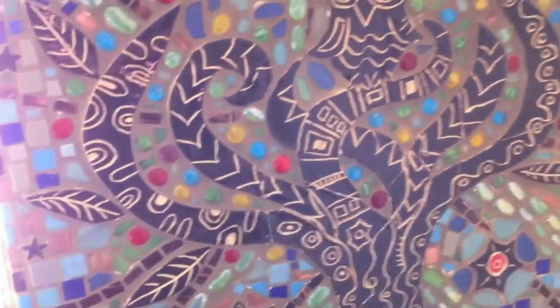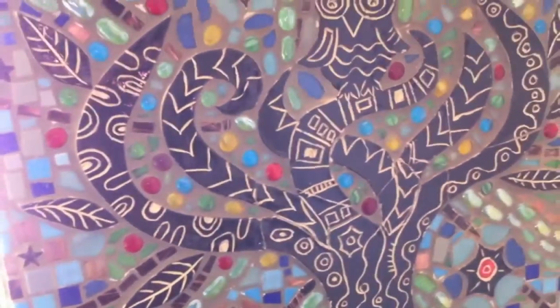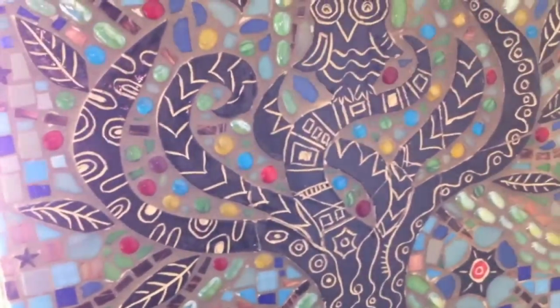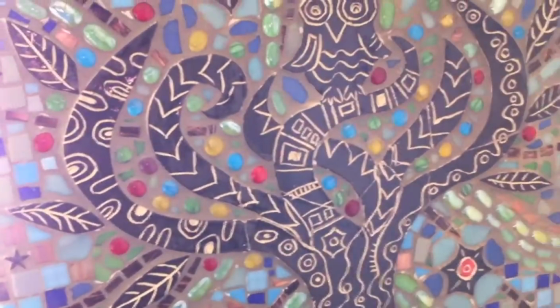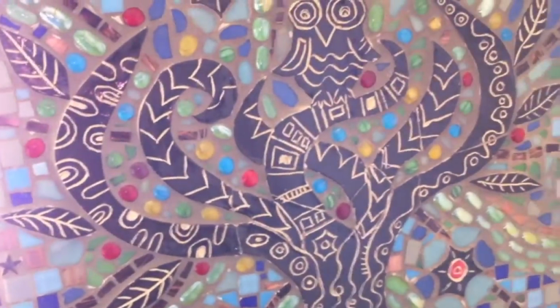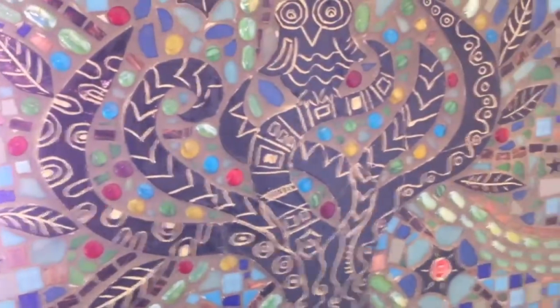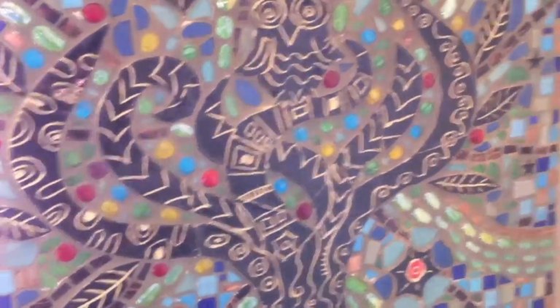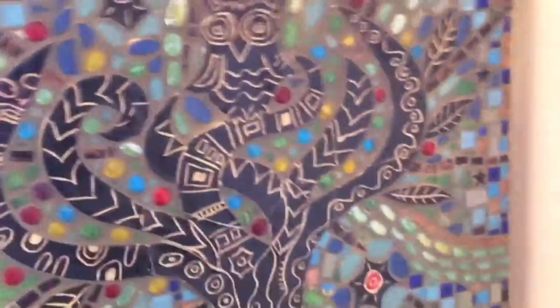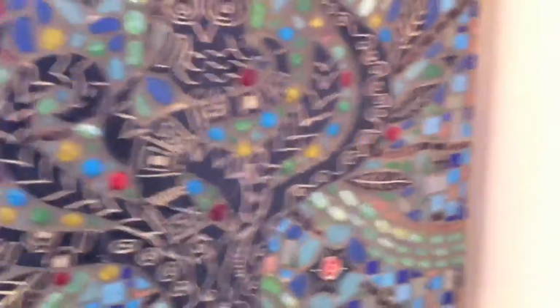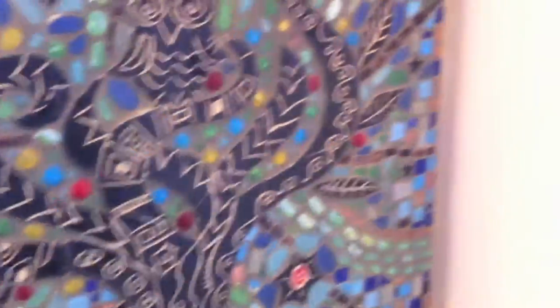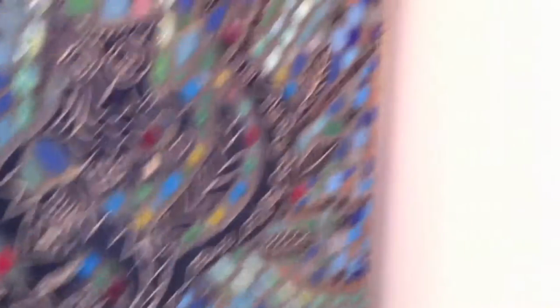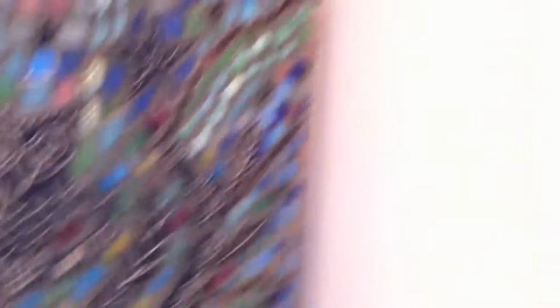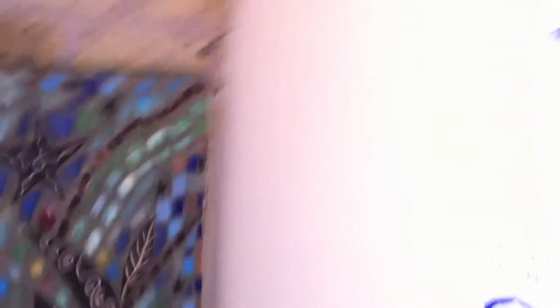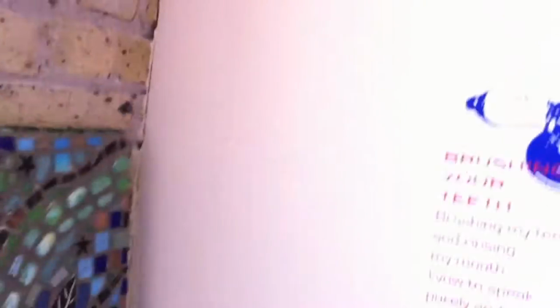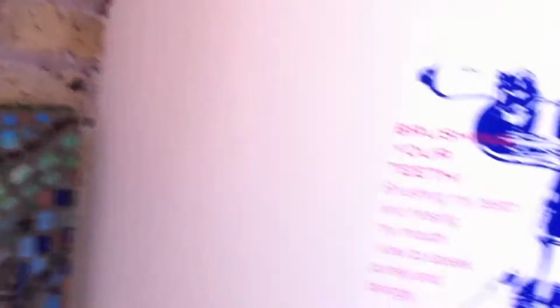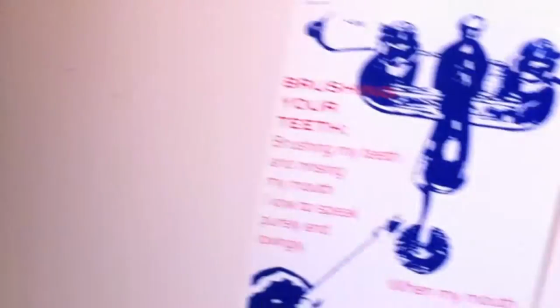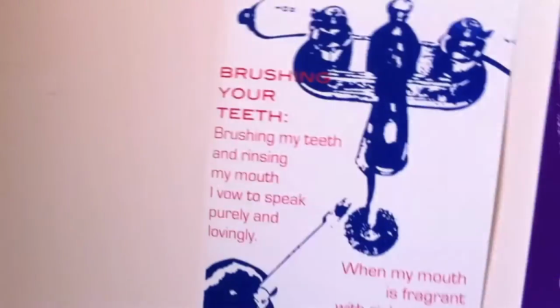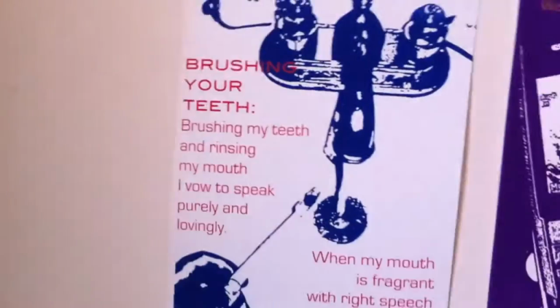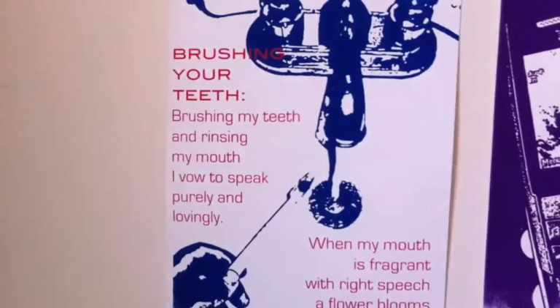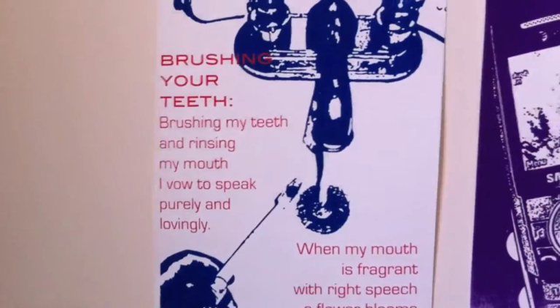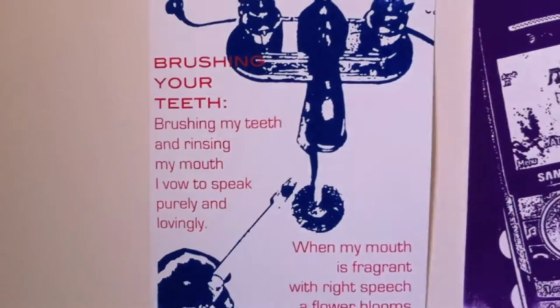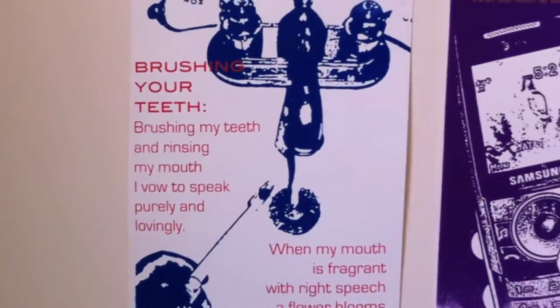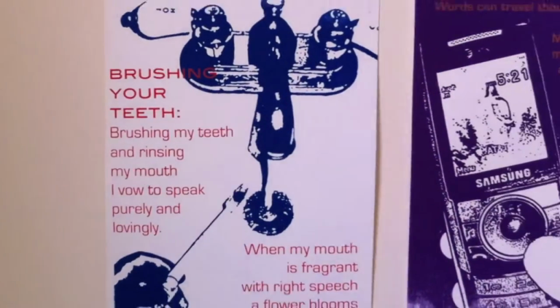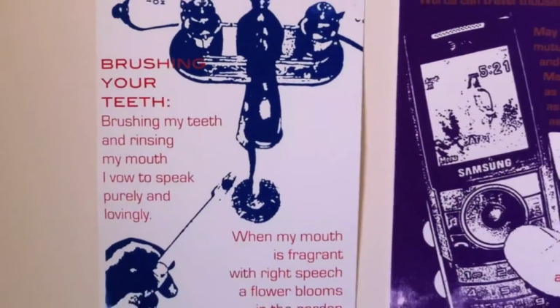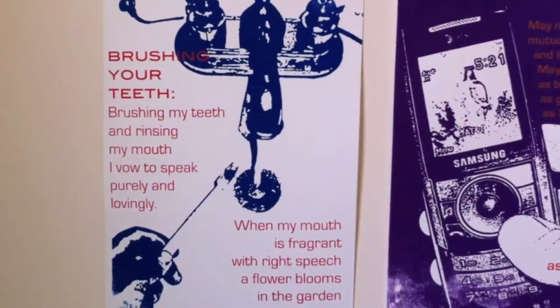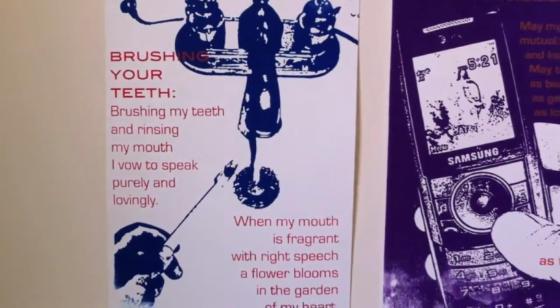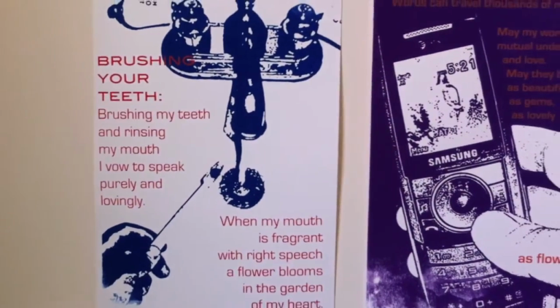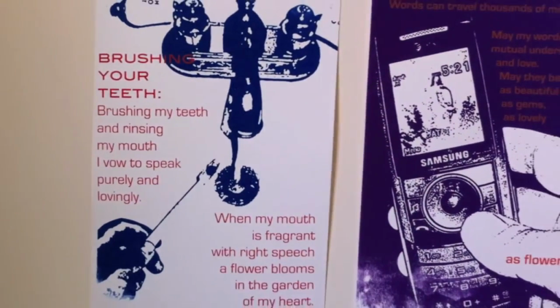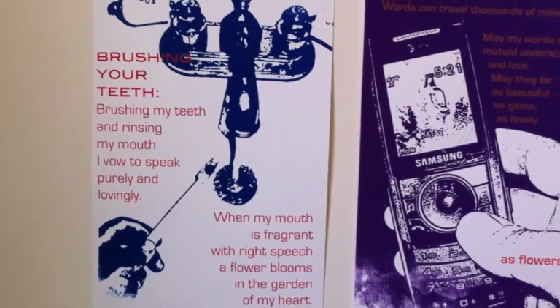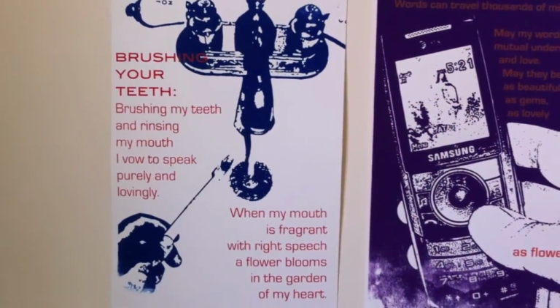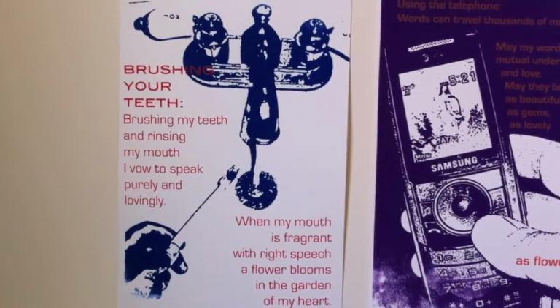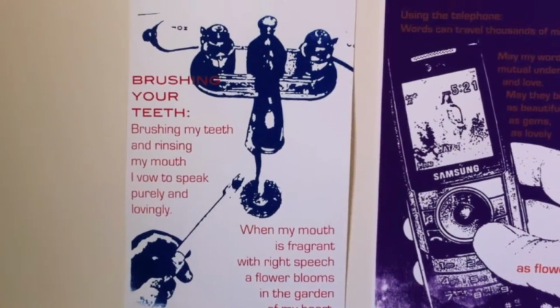These prints on the wall I made in the print shop — they're screen prints. And some of my screen printing is here too.